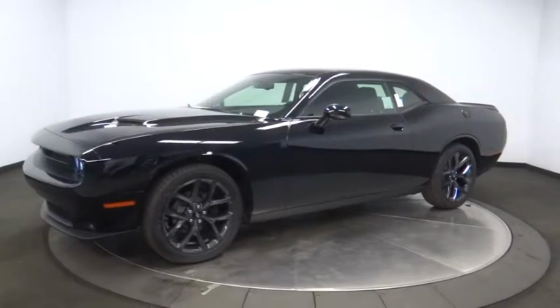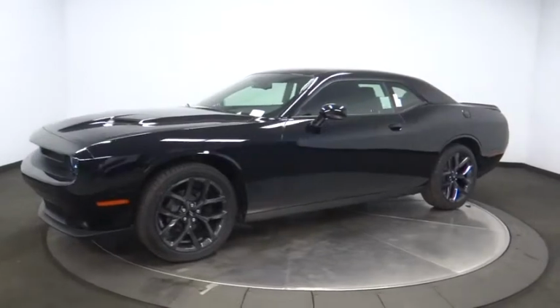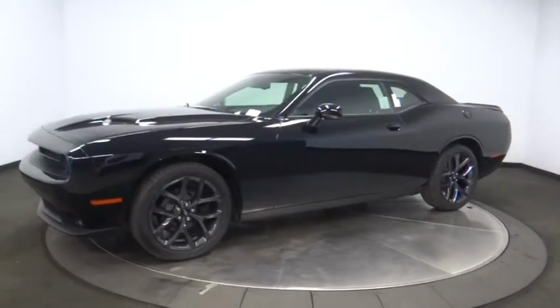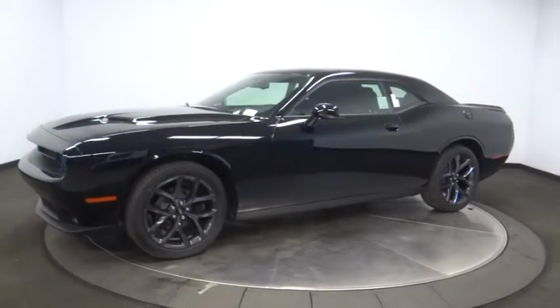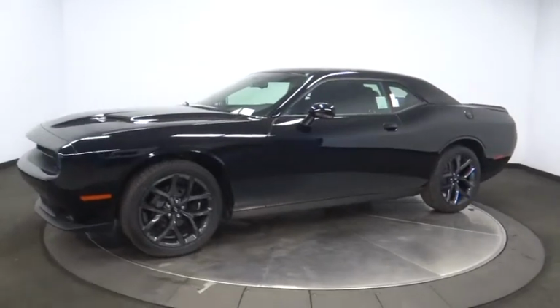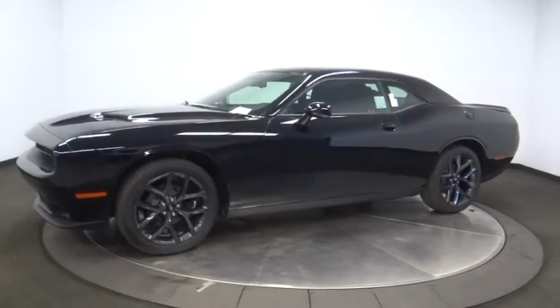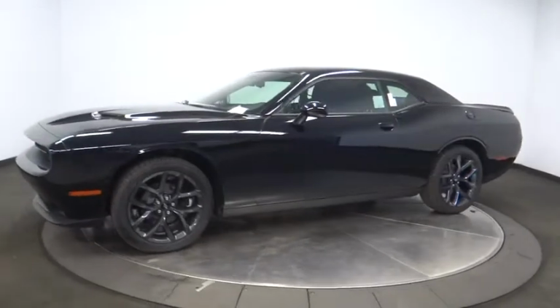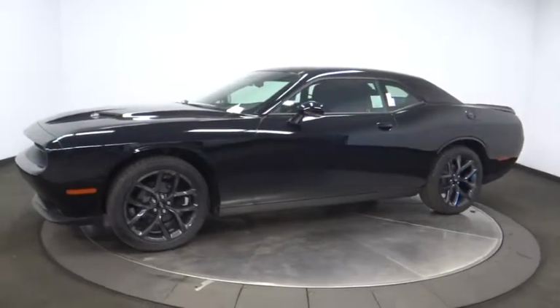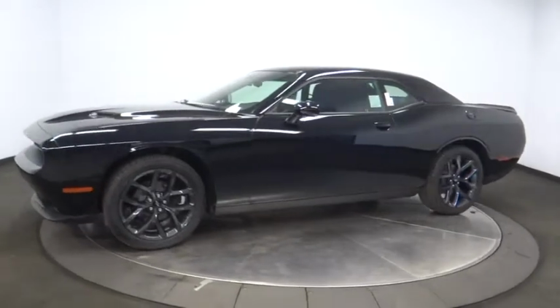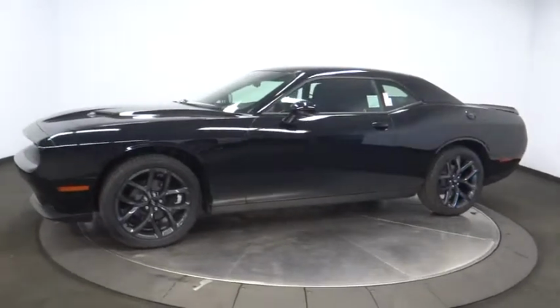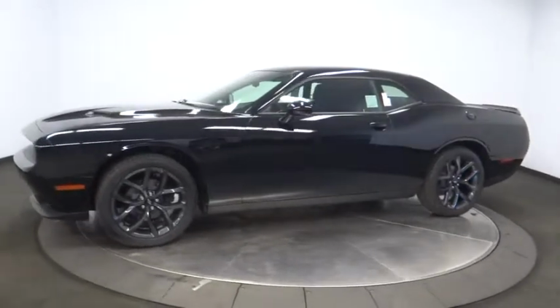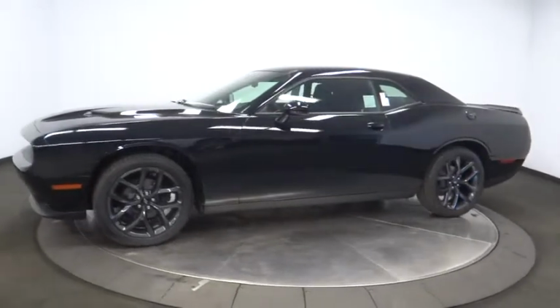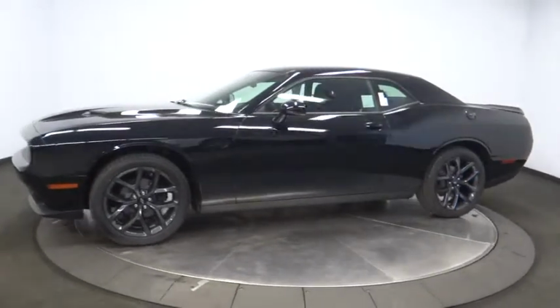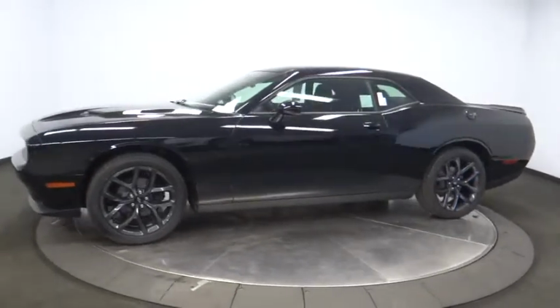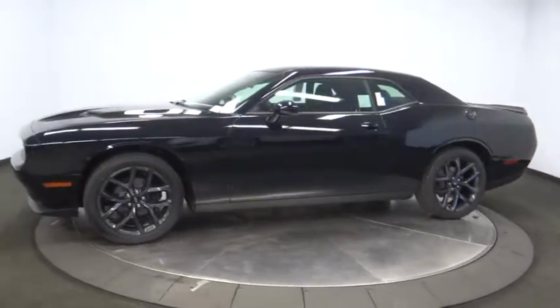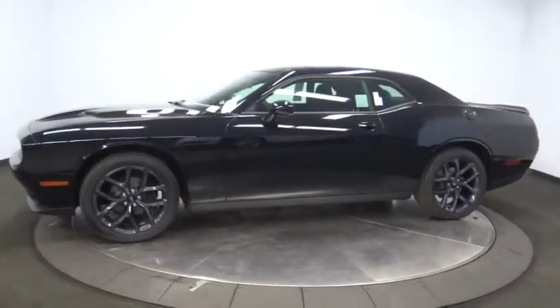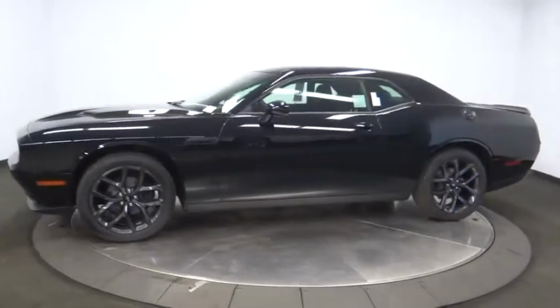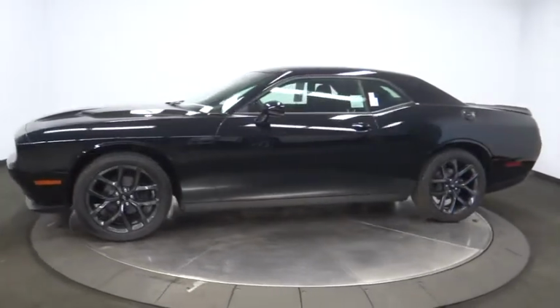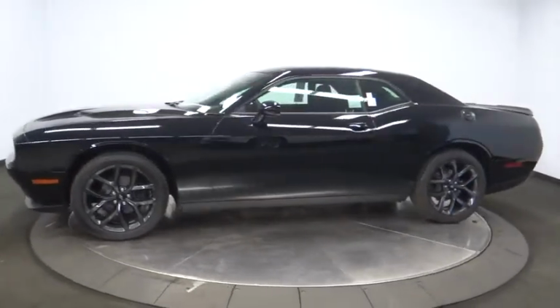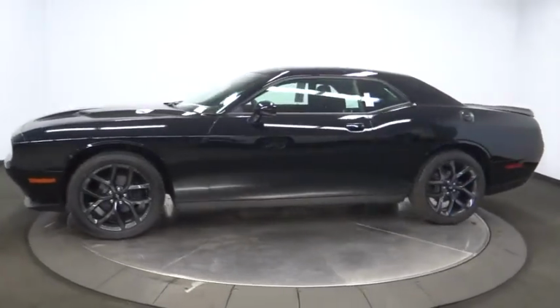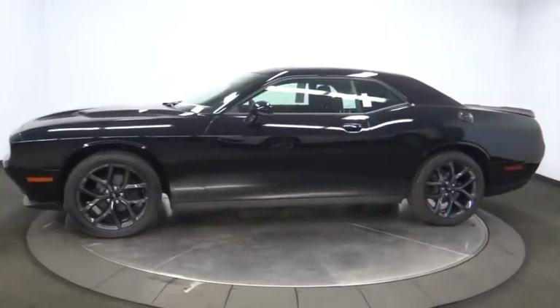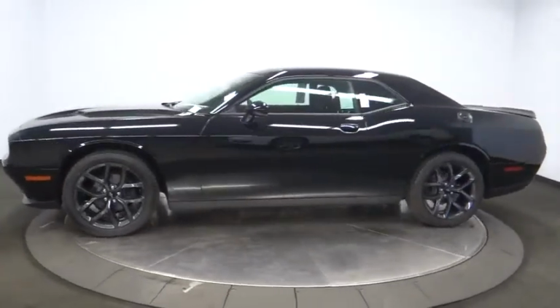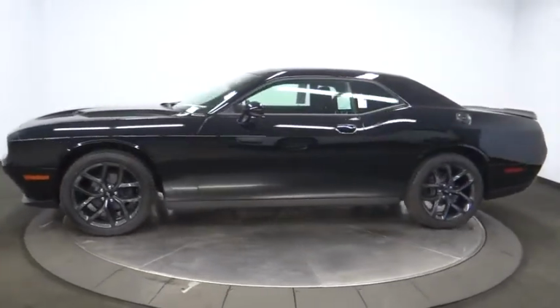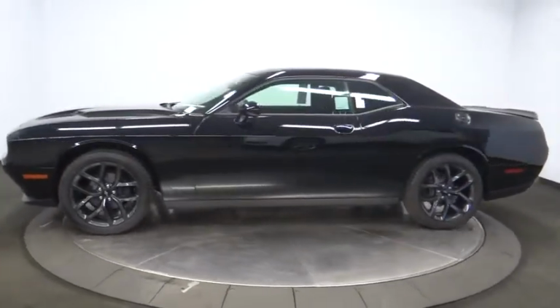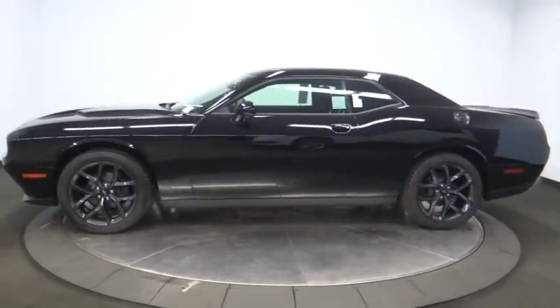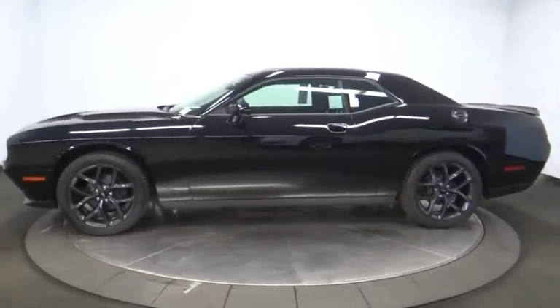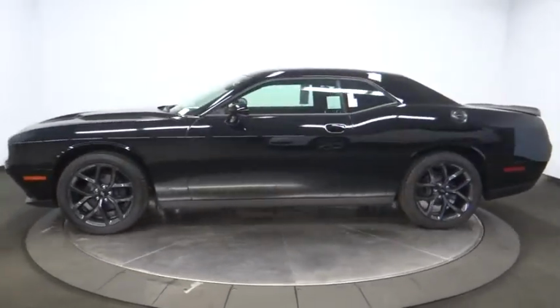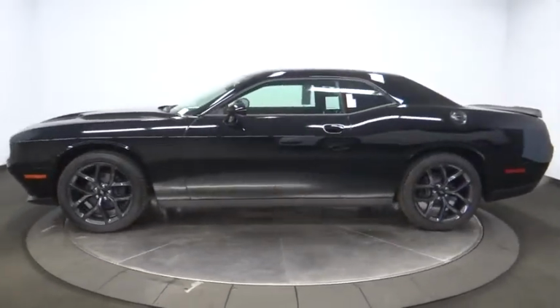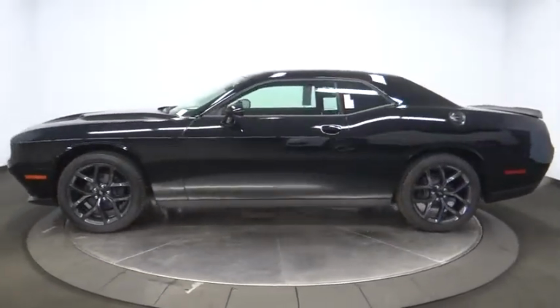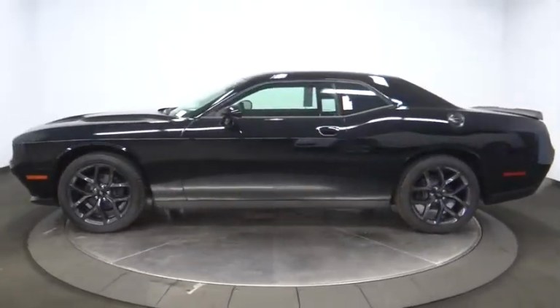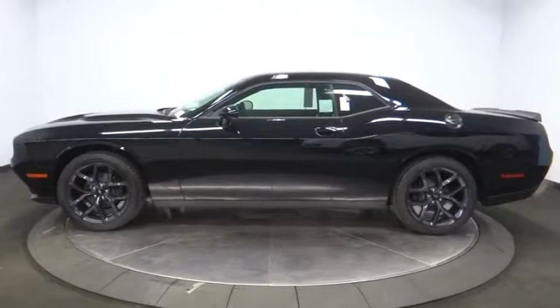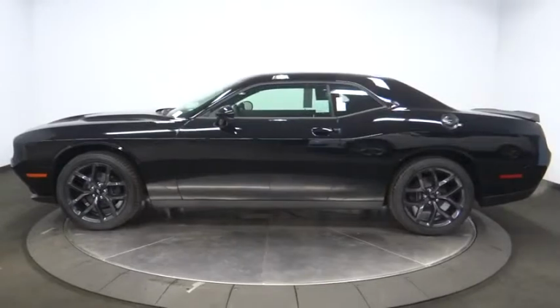It's powerful, practical, and efficient. Here are some of this vehicle's great options.